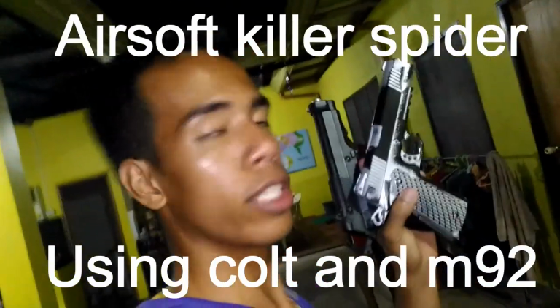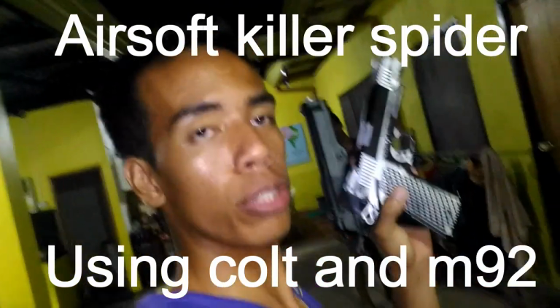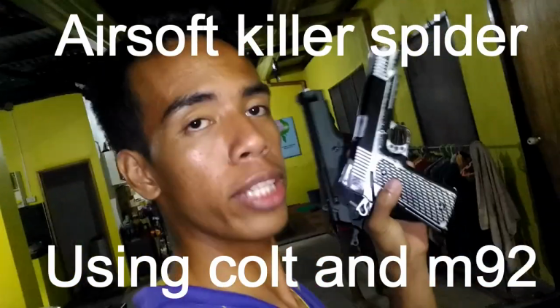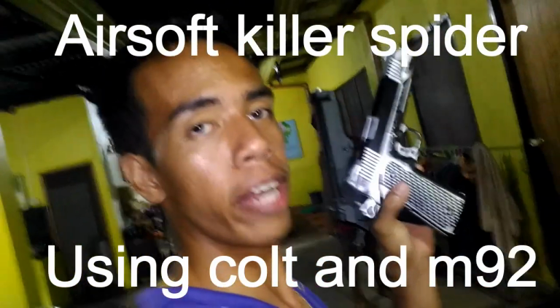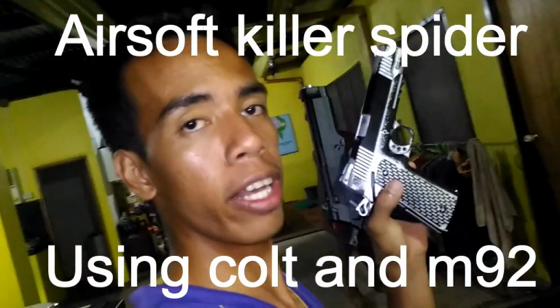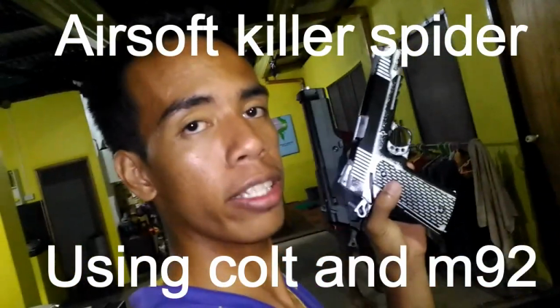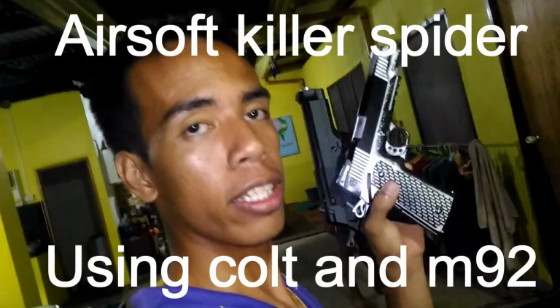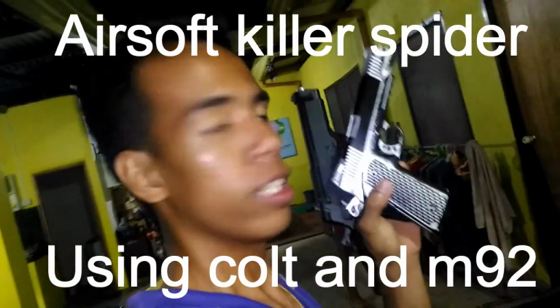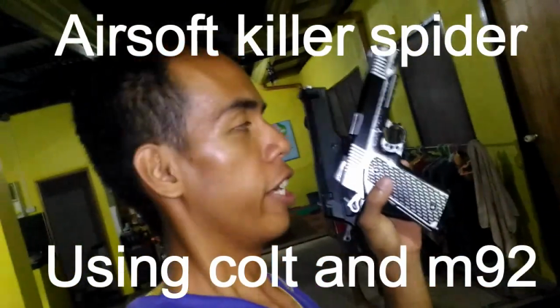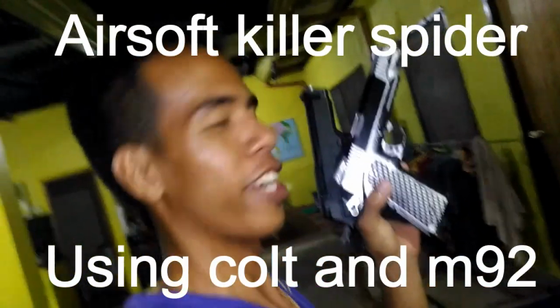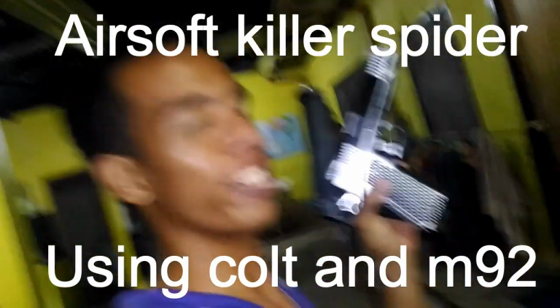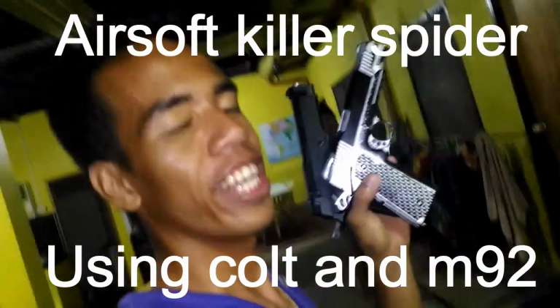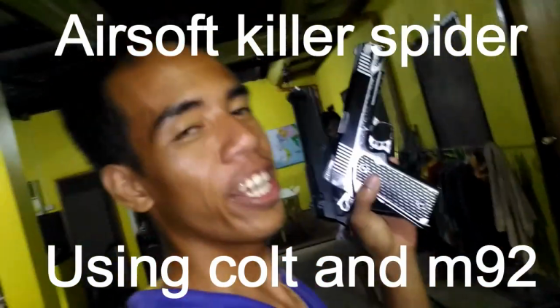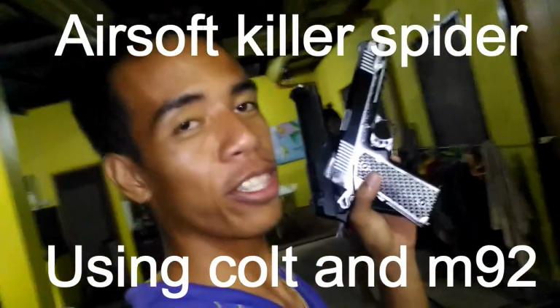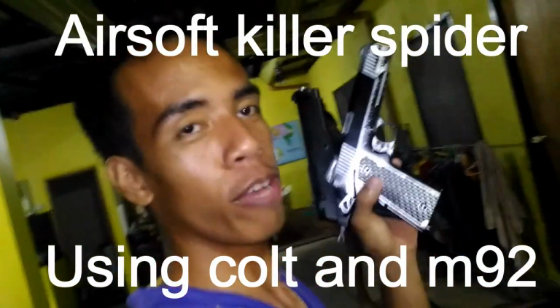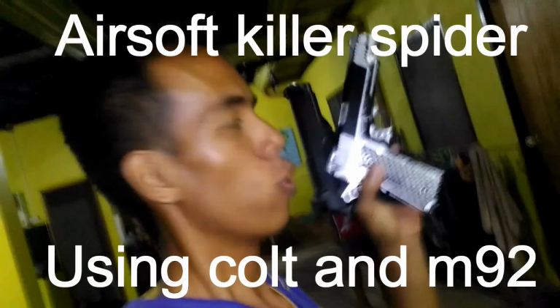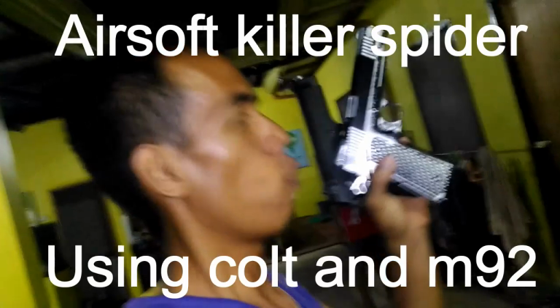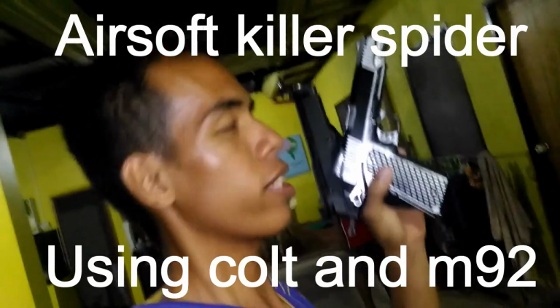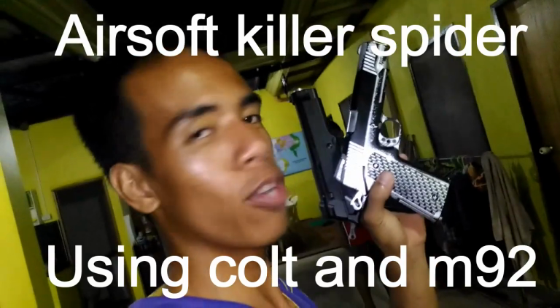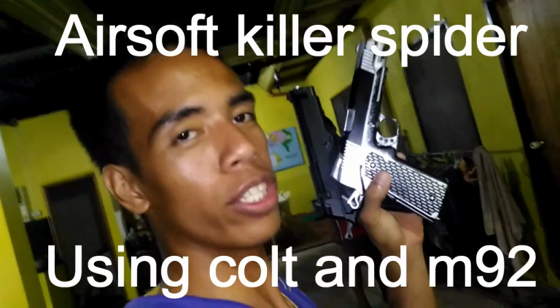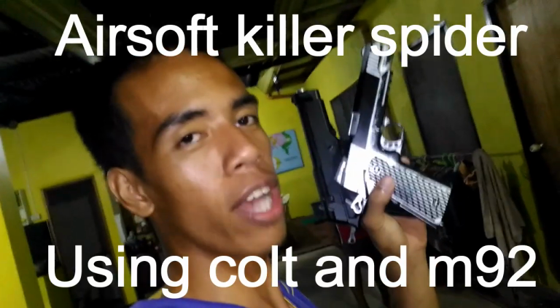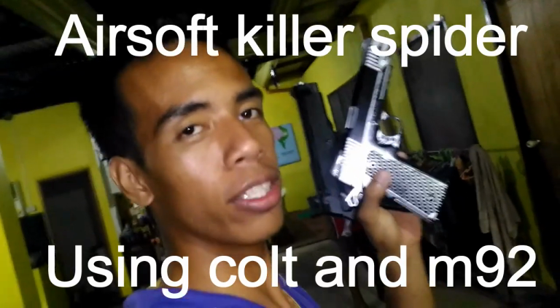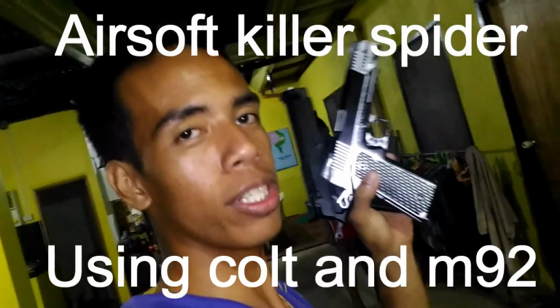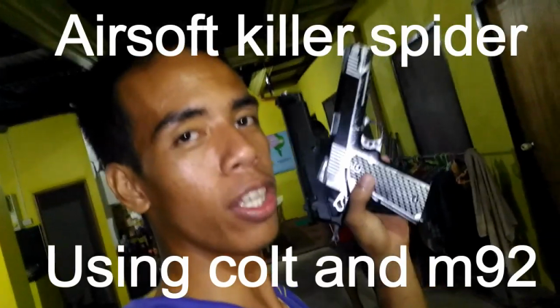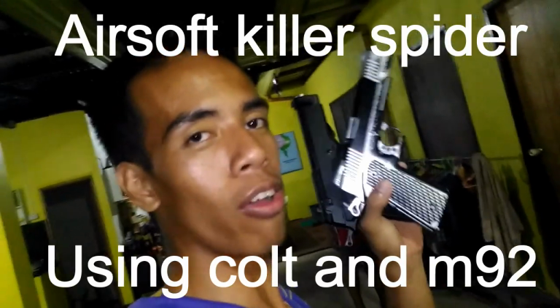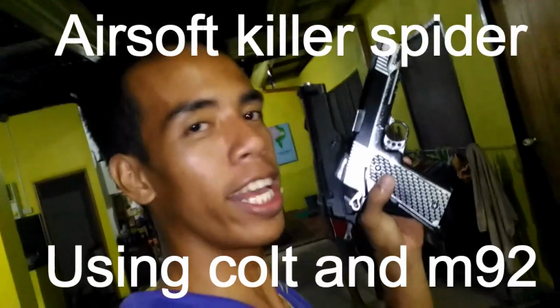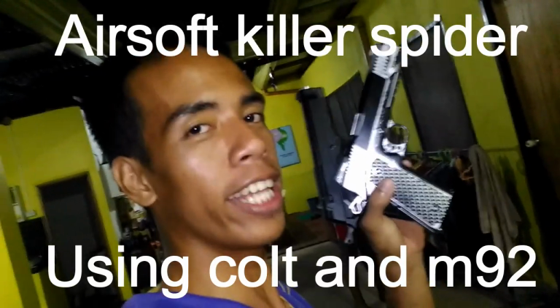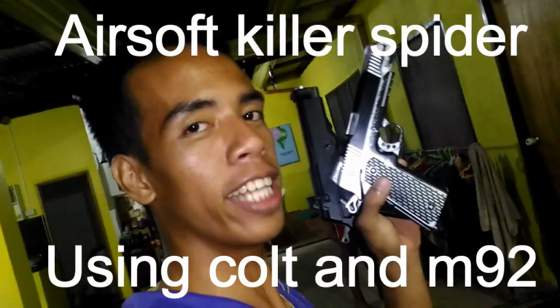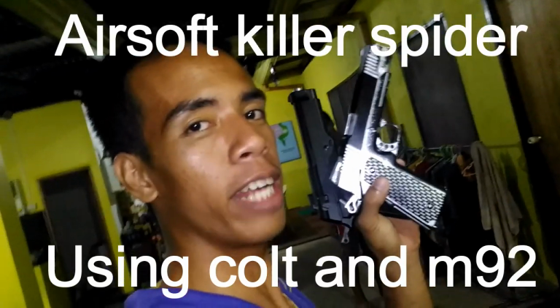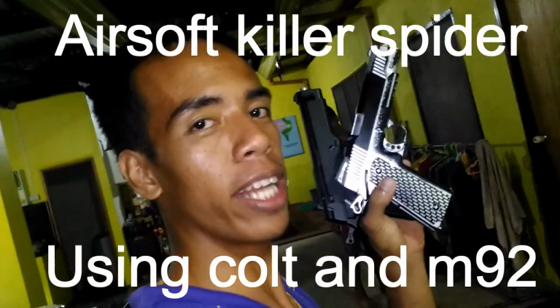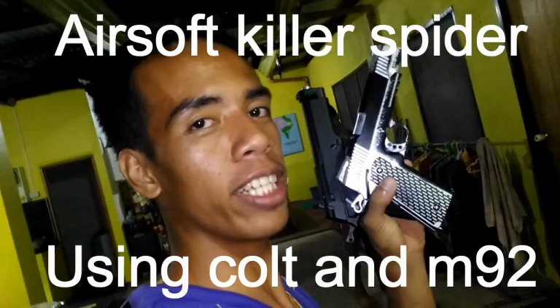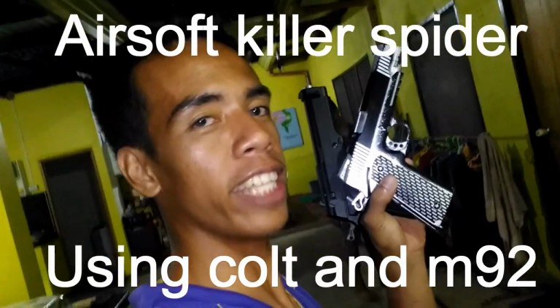So let's use the air gun. Airsoft. One clock one shot using the Colt and the M98.